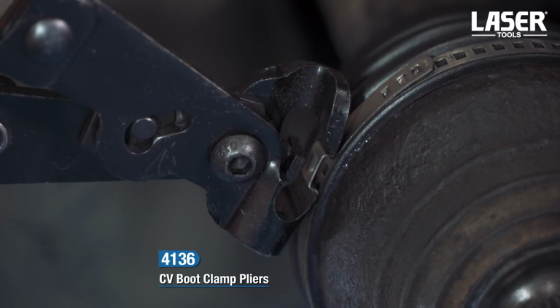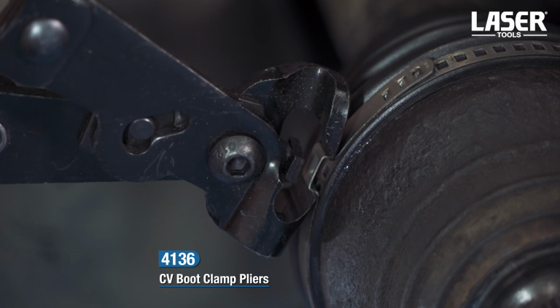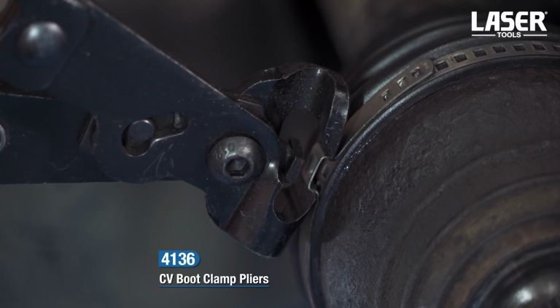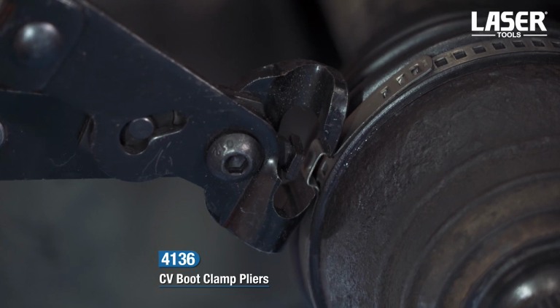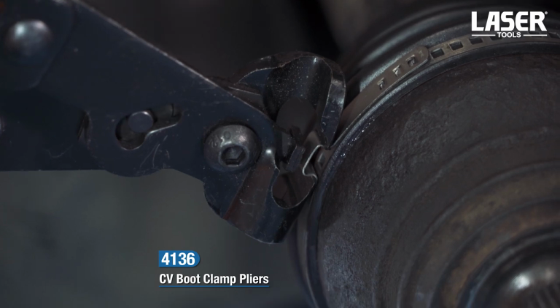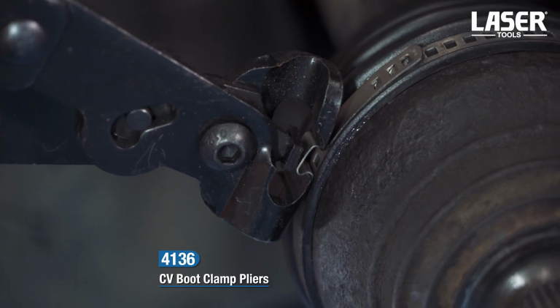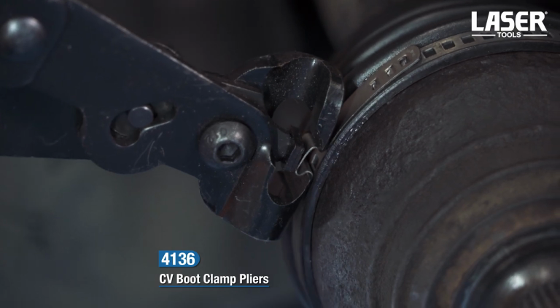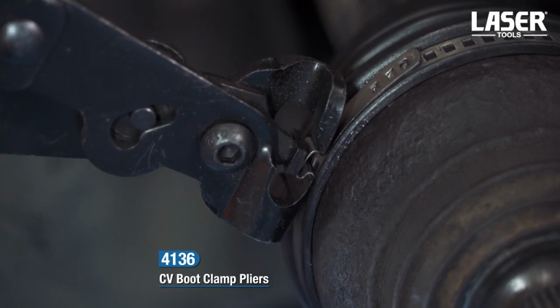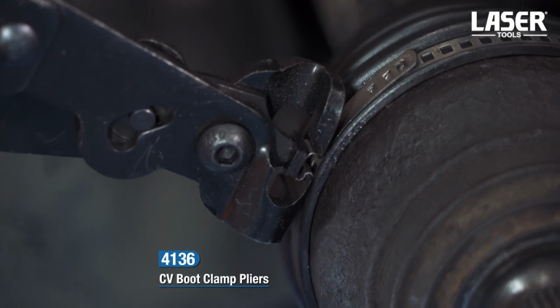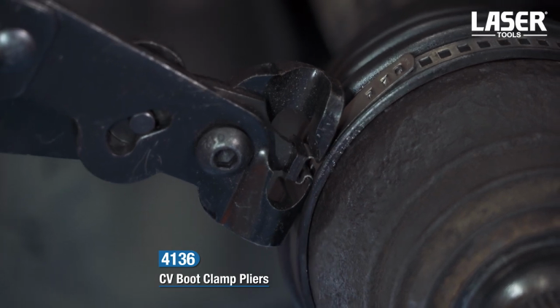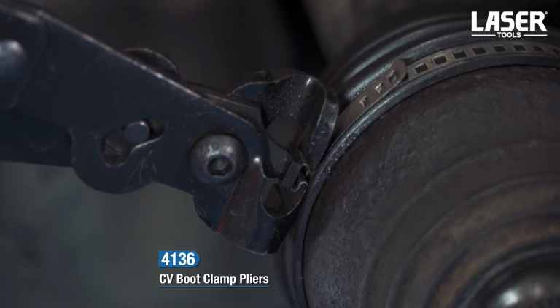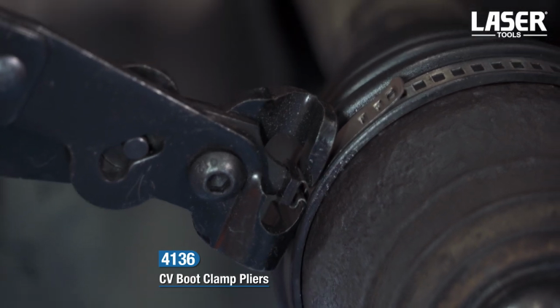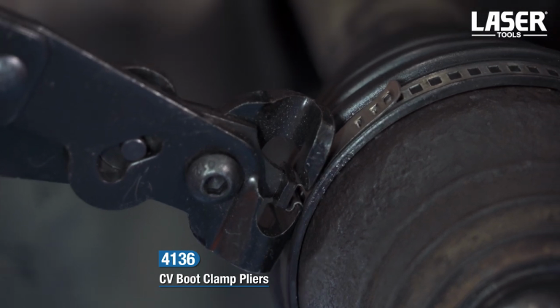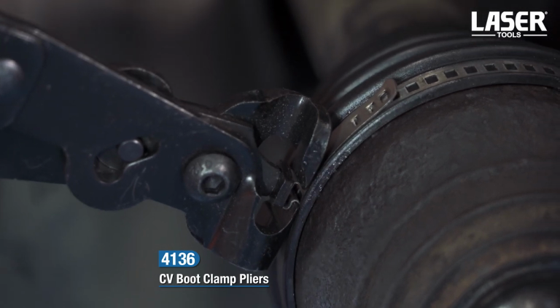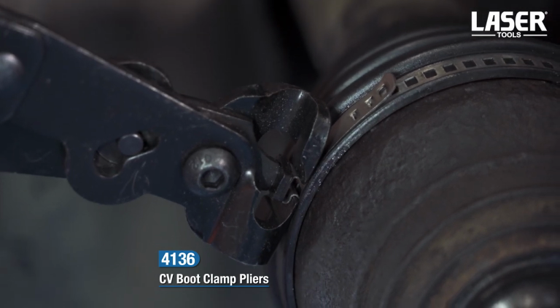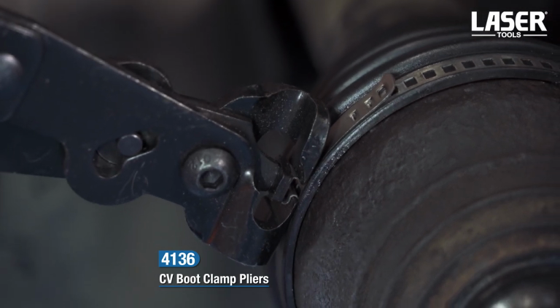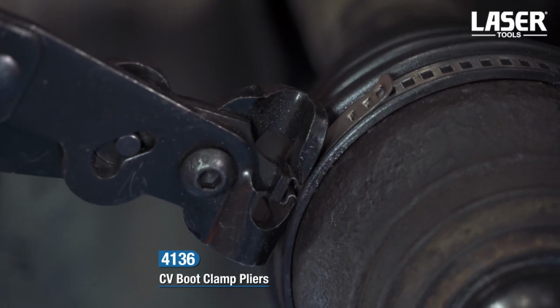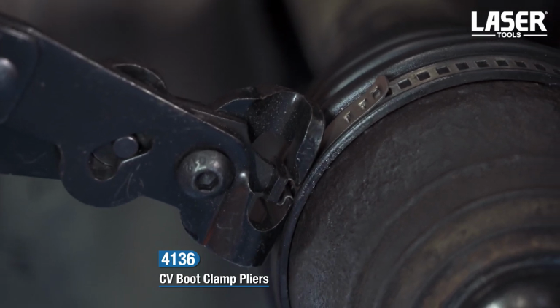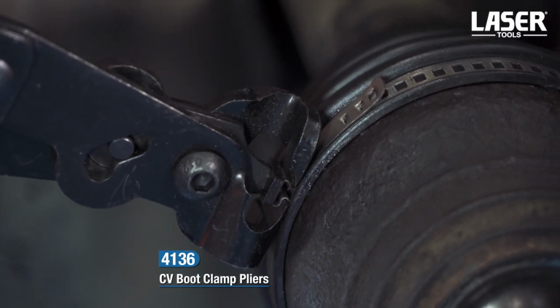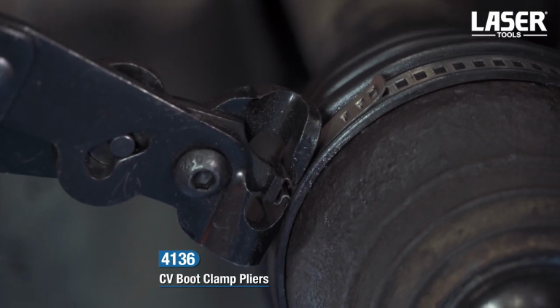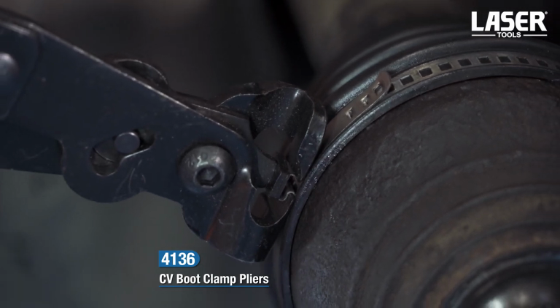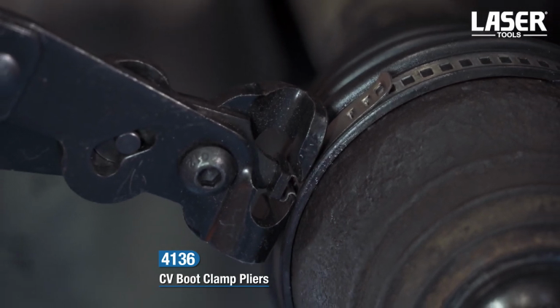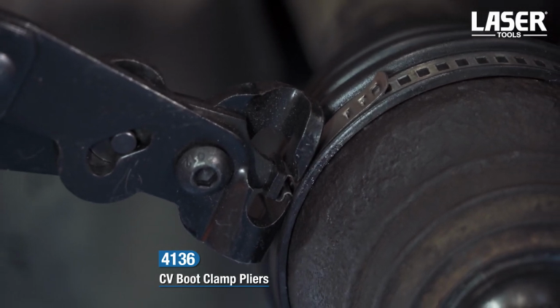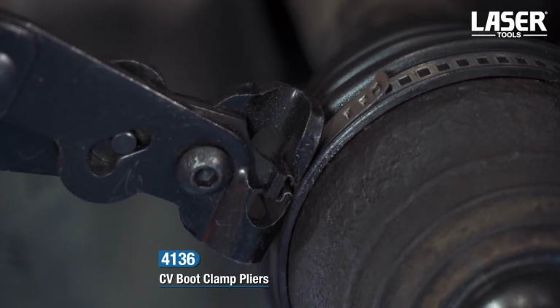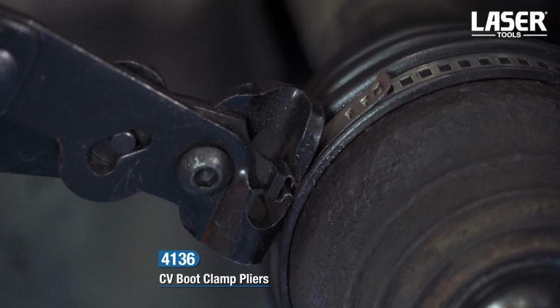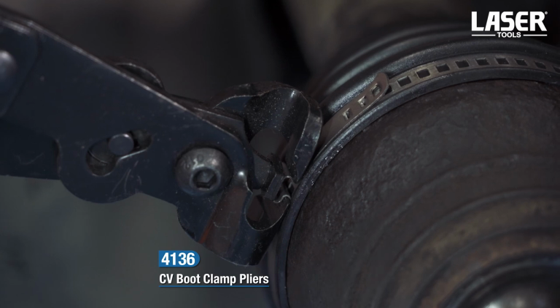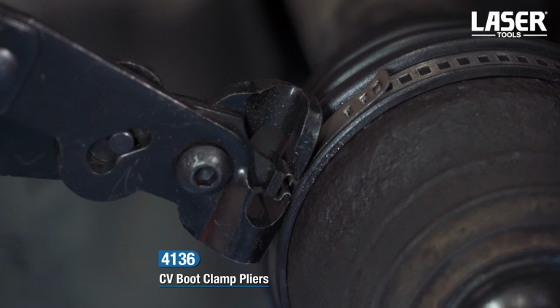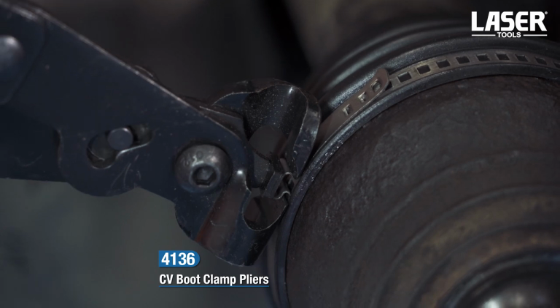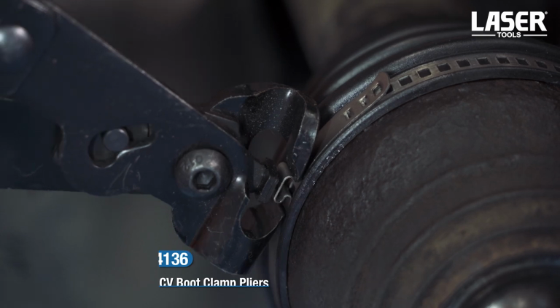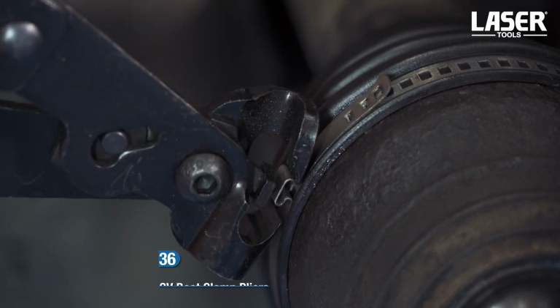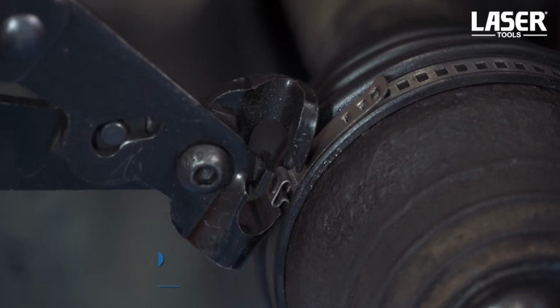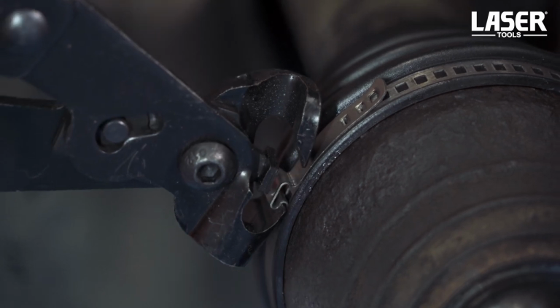You can clearly see the action of the boot clamp pliers here. You cannot achieve this with an ordinary set of pliers.